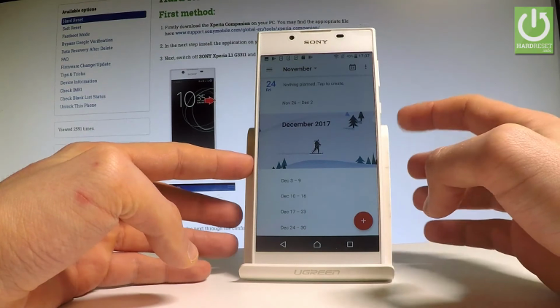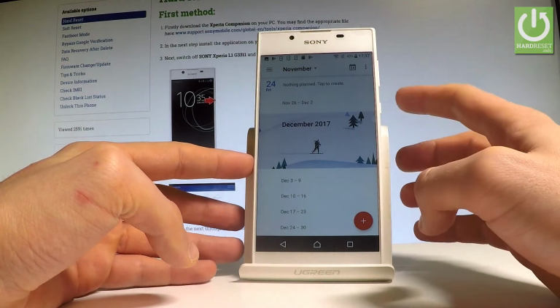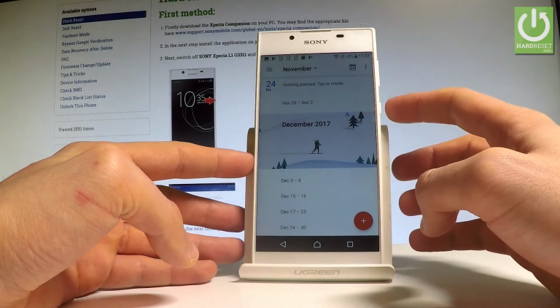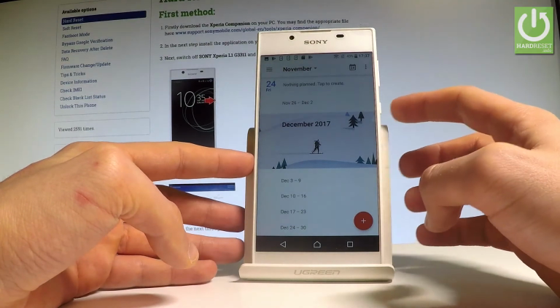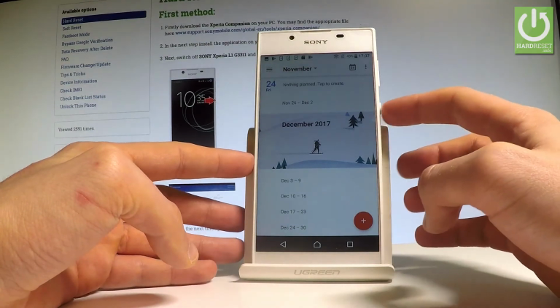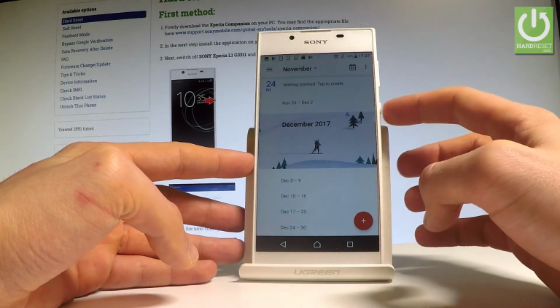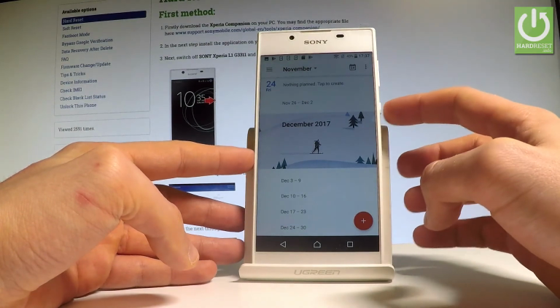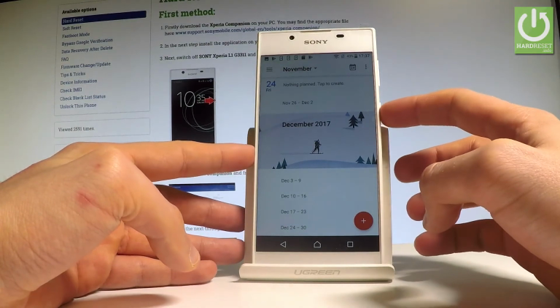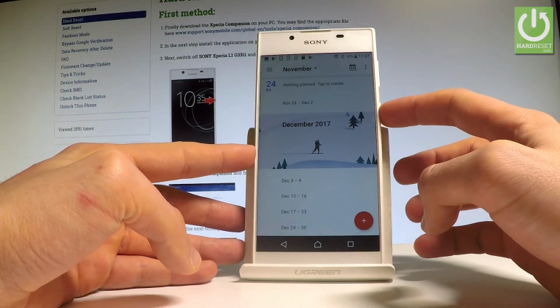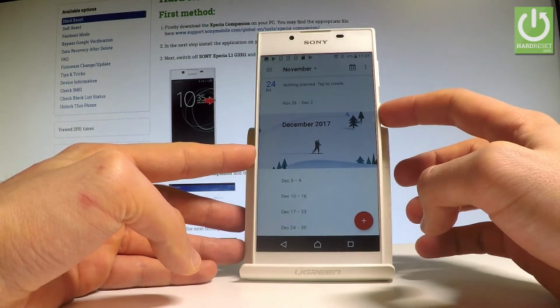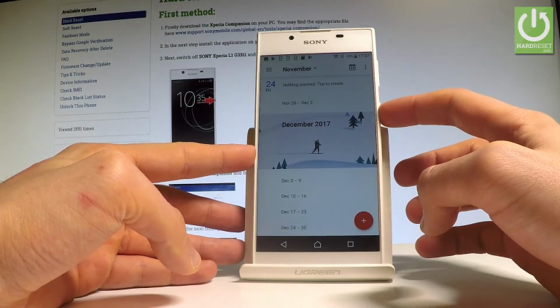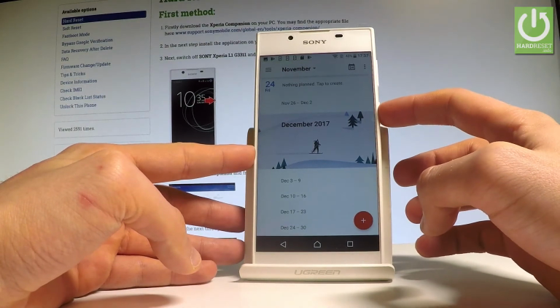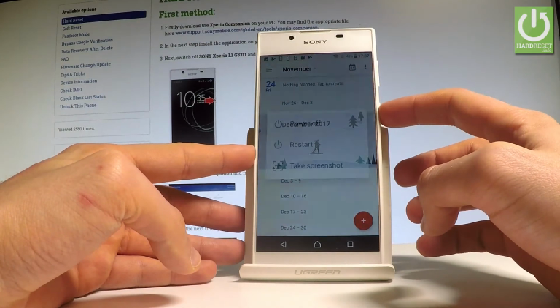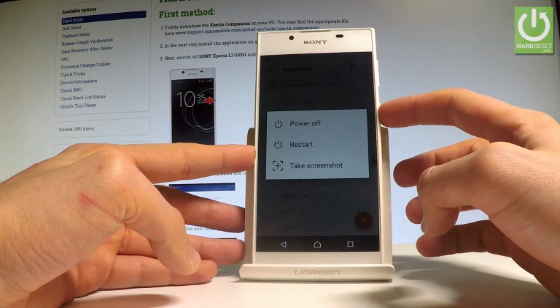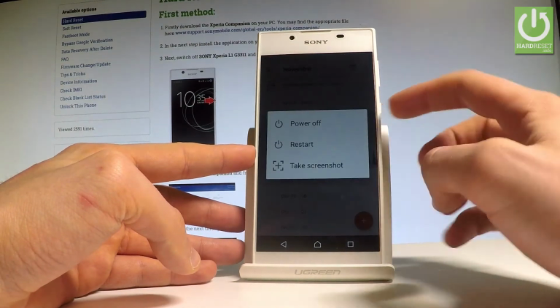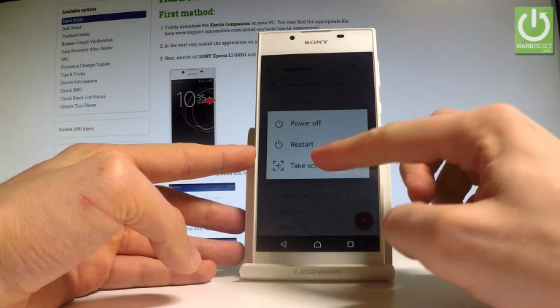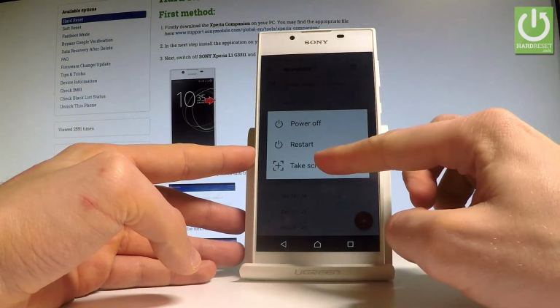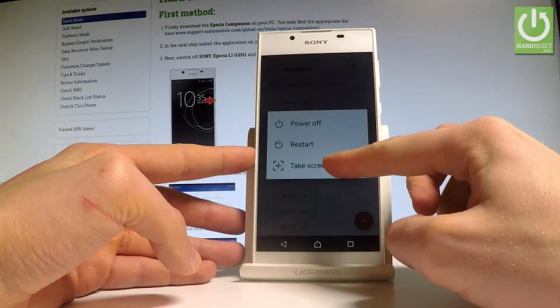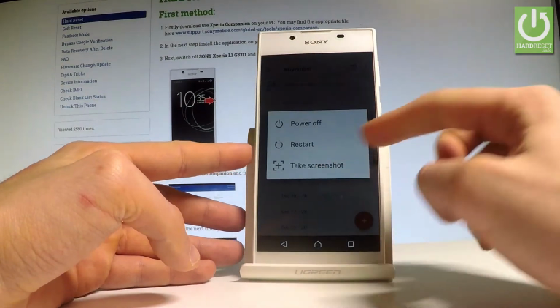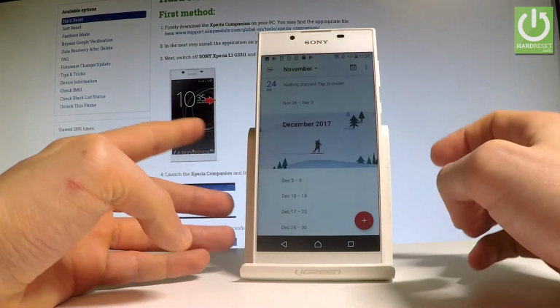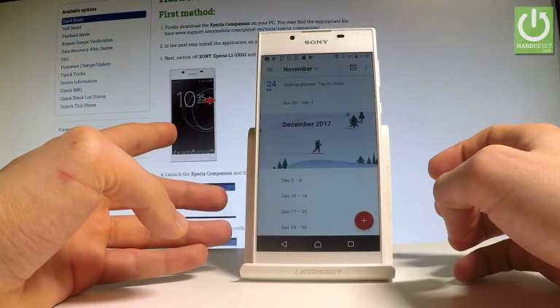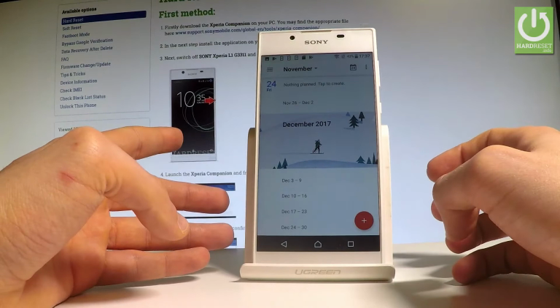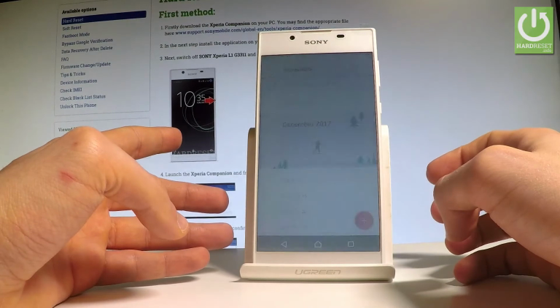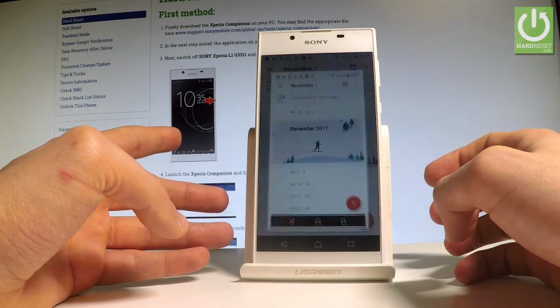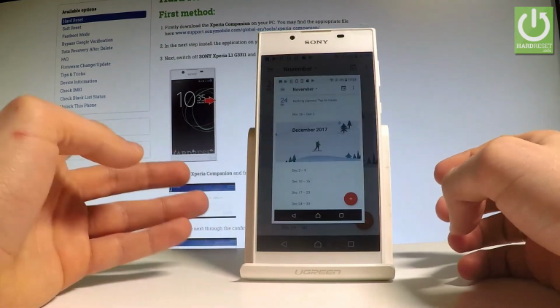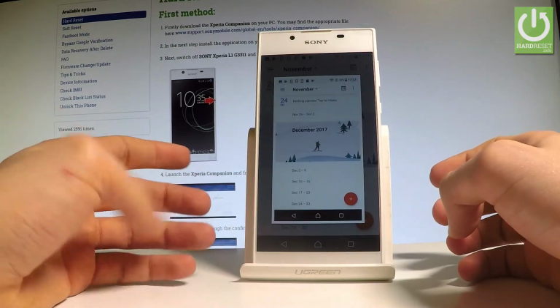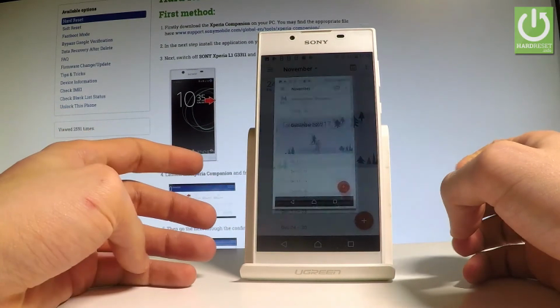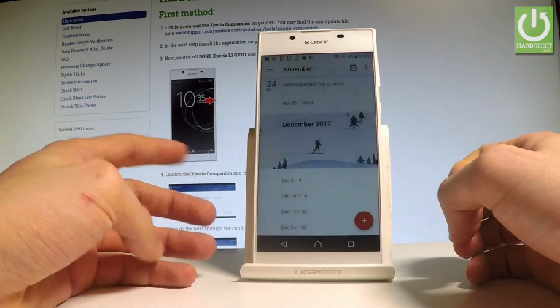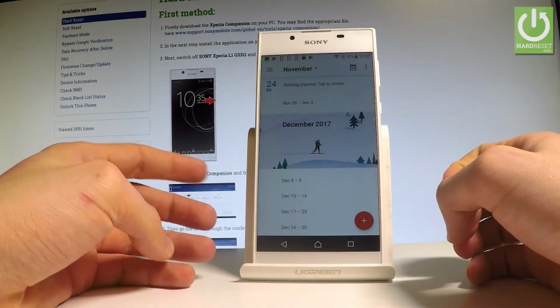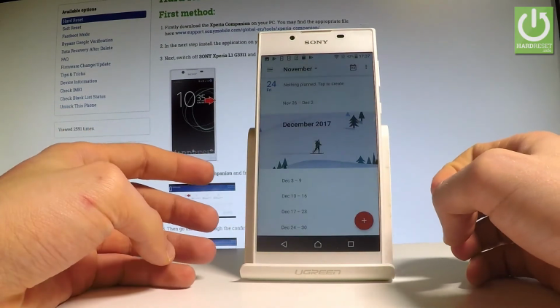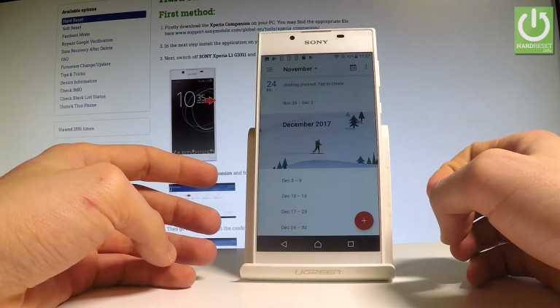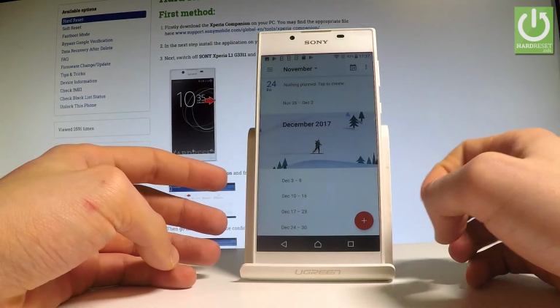Let me show you one more time. Let's hold down the power key, choose take screenshots, and you just save another screenshot.